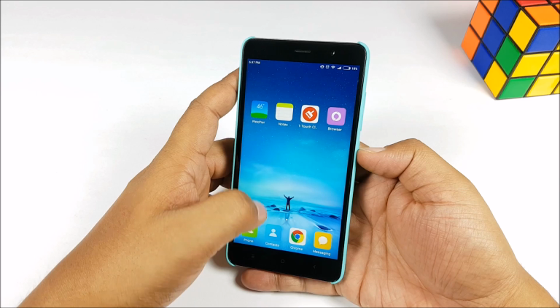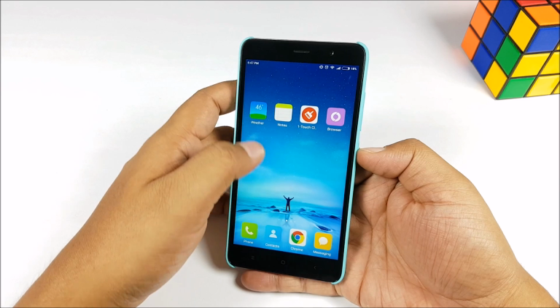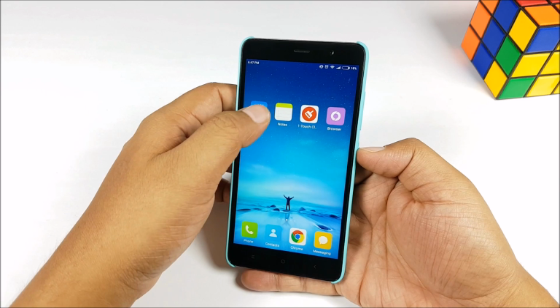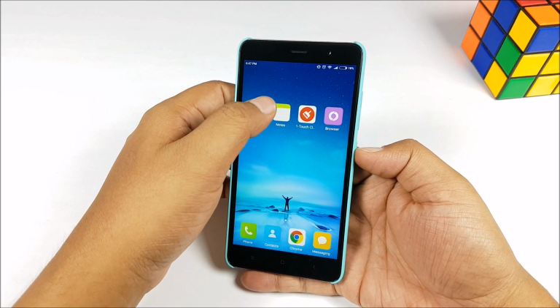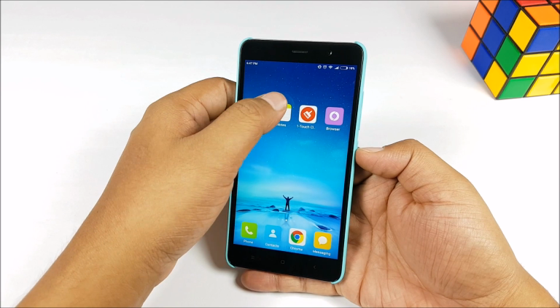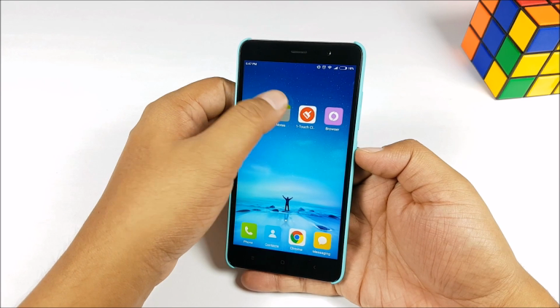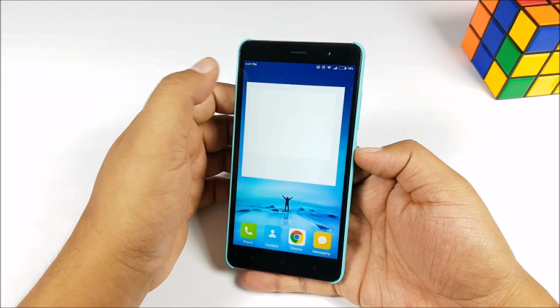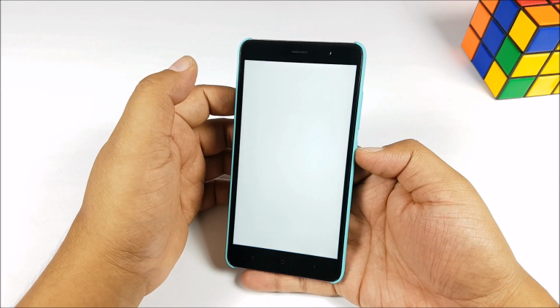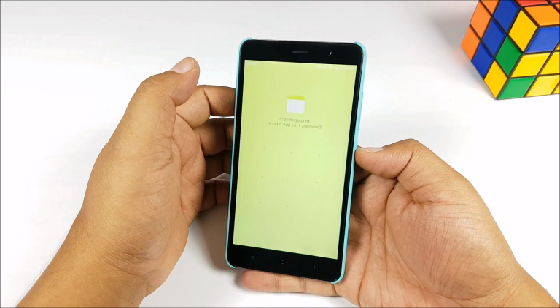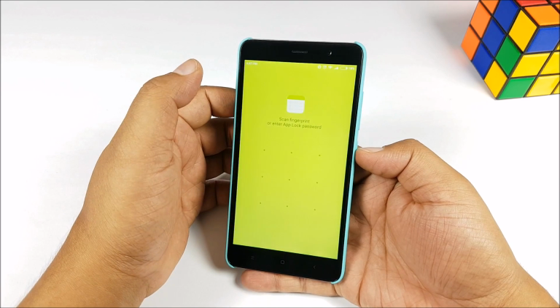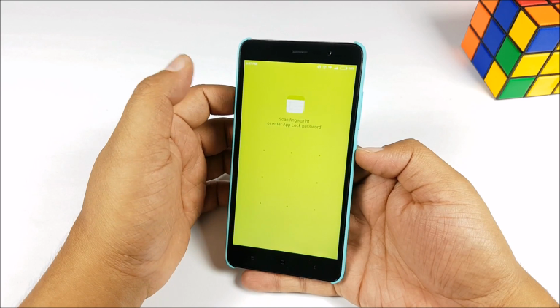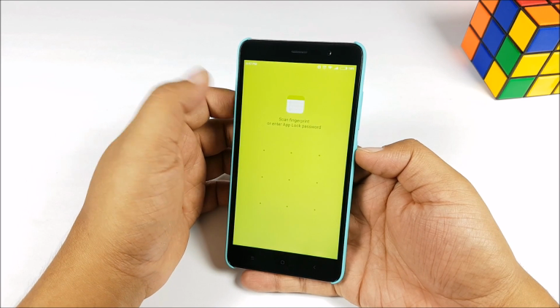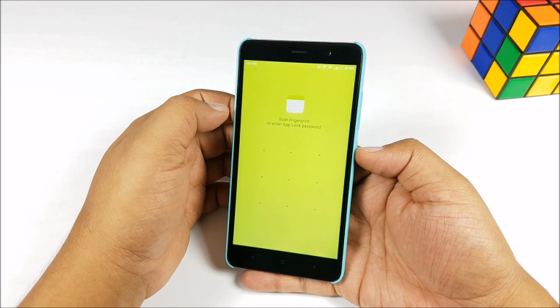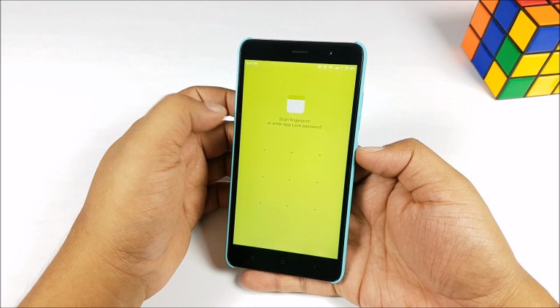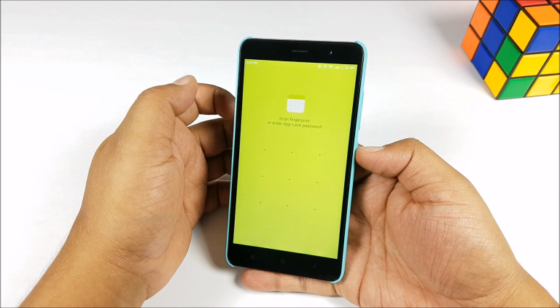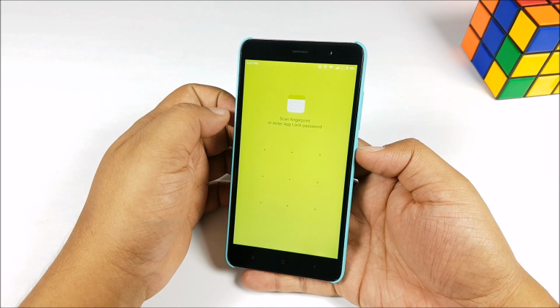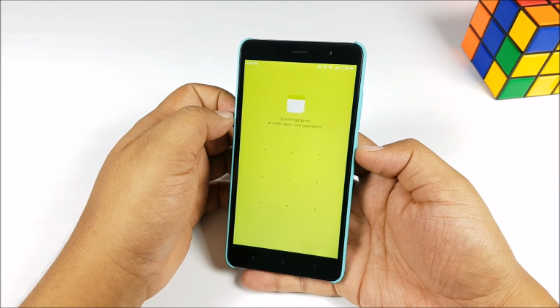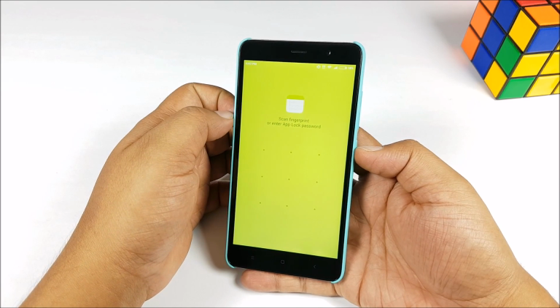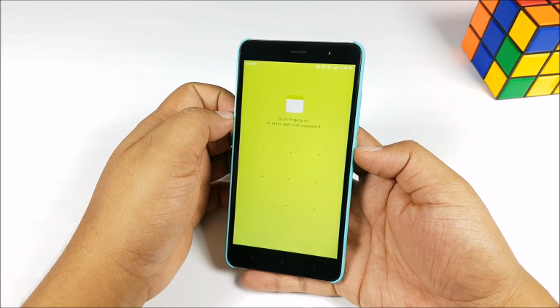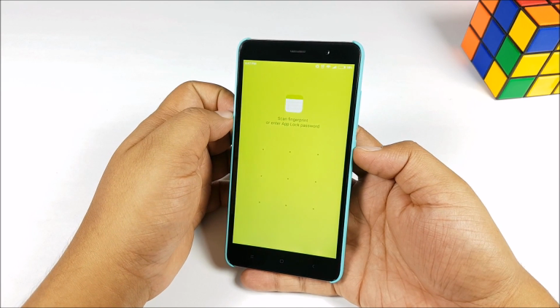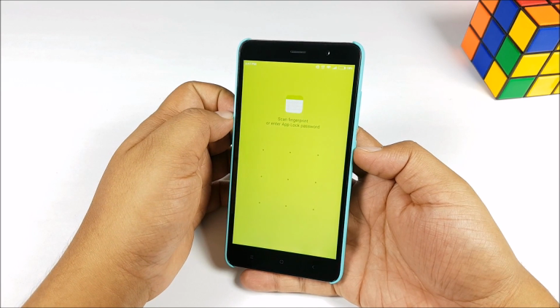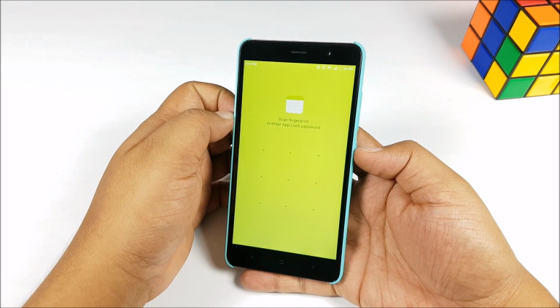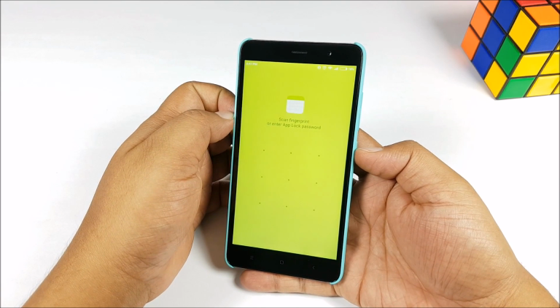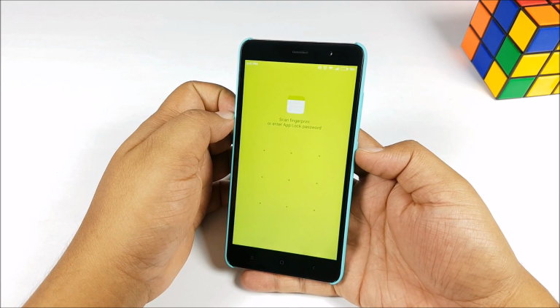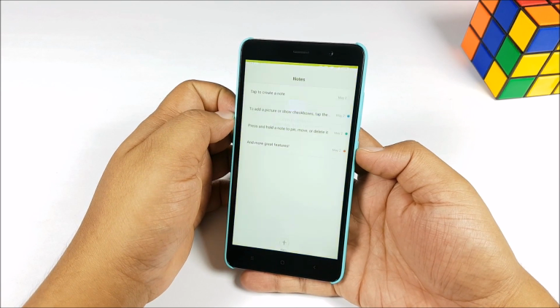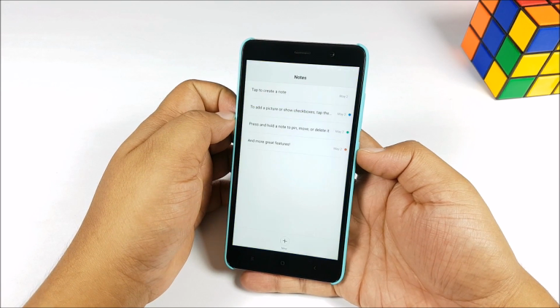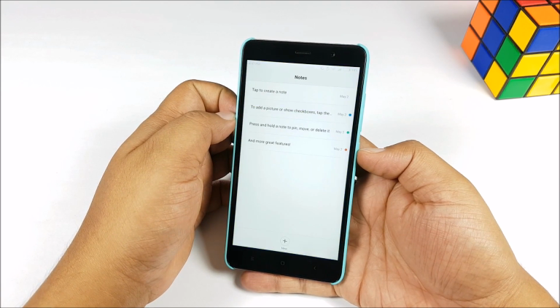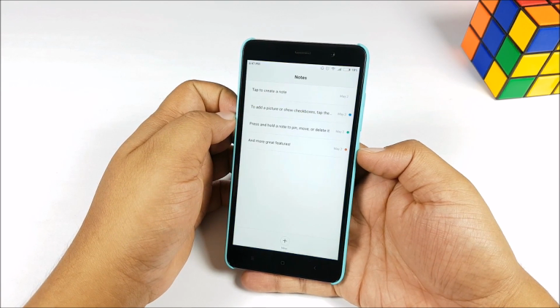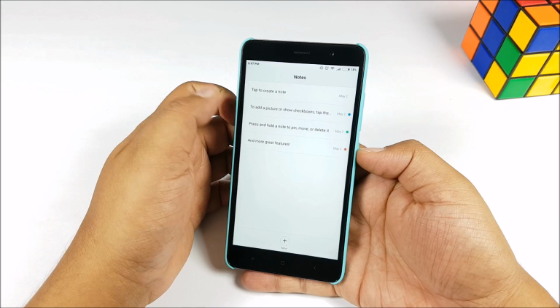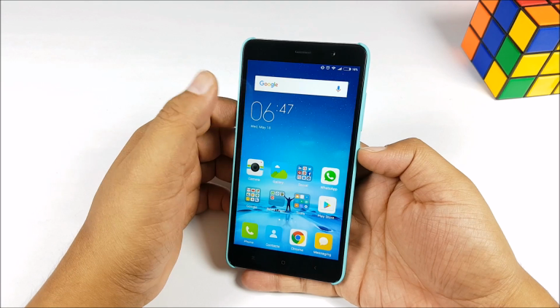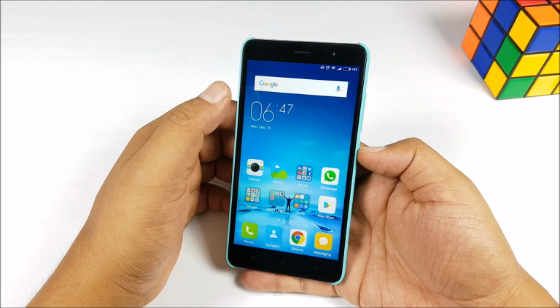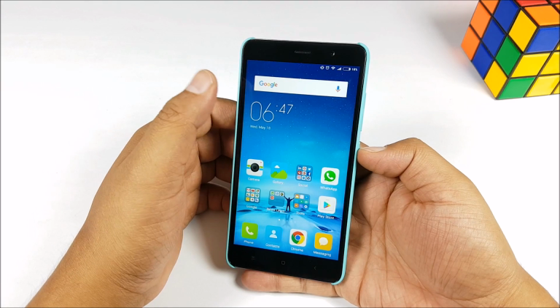That is actually a good security feature — you are not bugged every single time to use the fingerprint sensor to unlock.